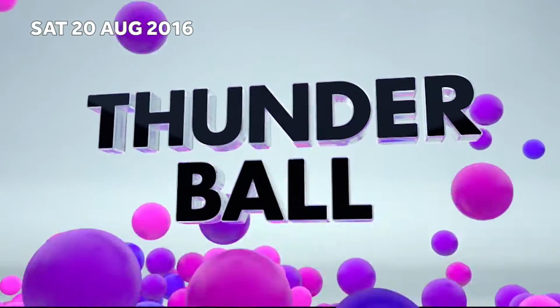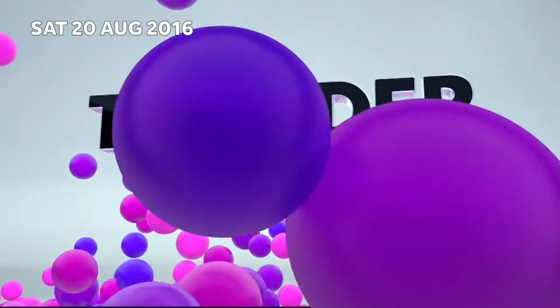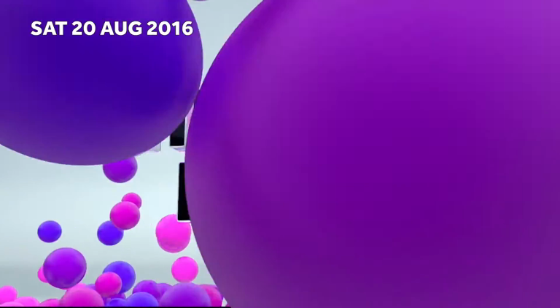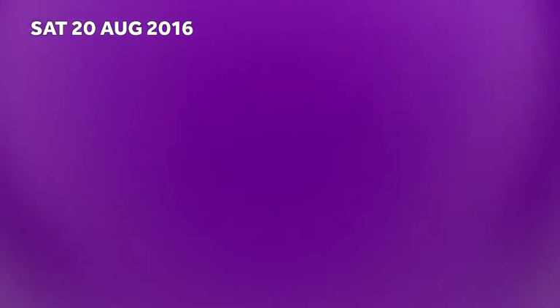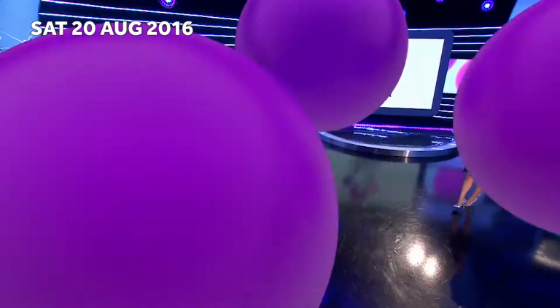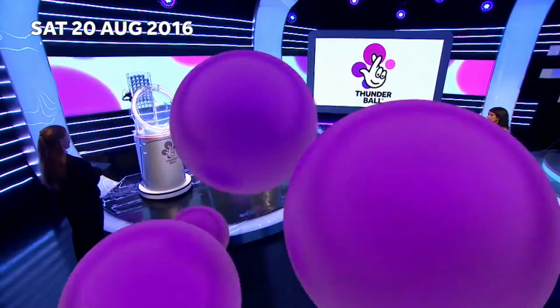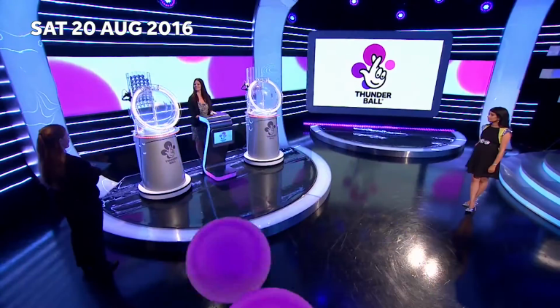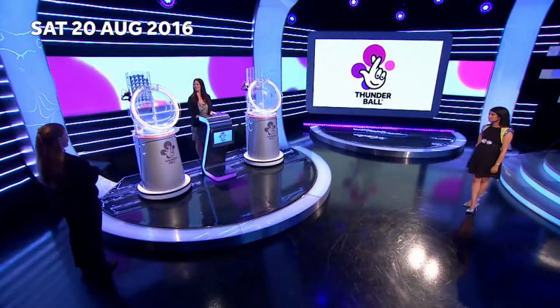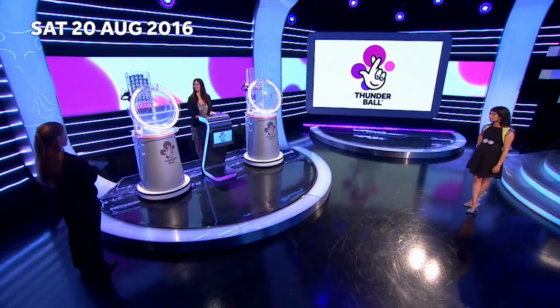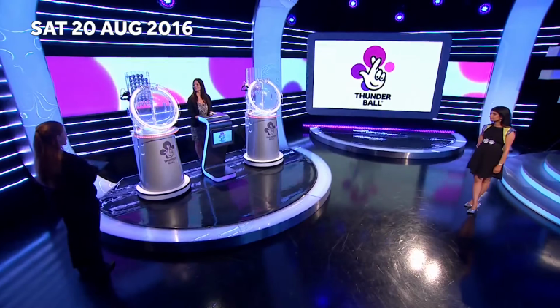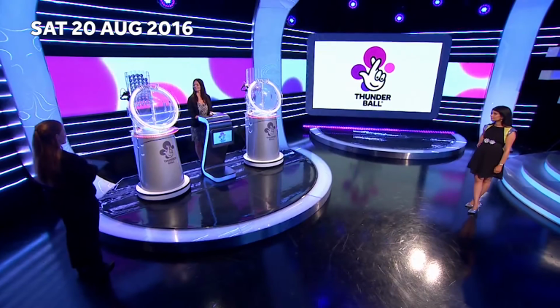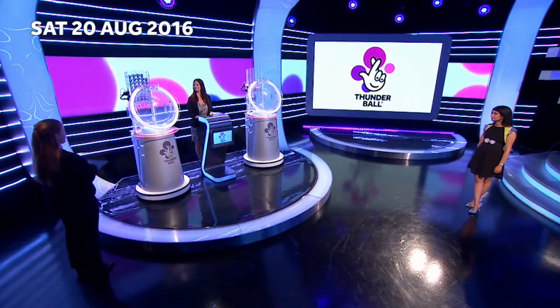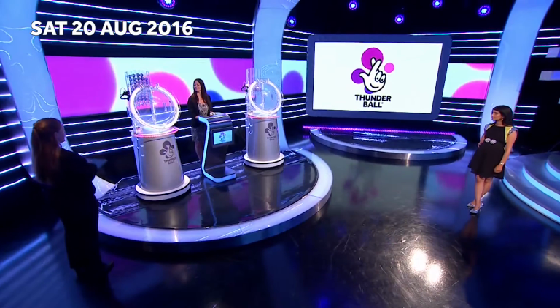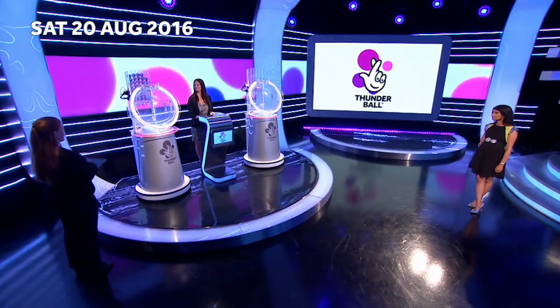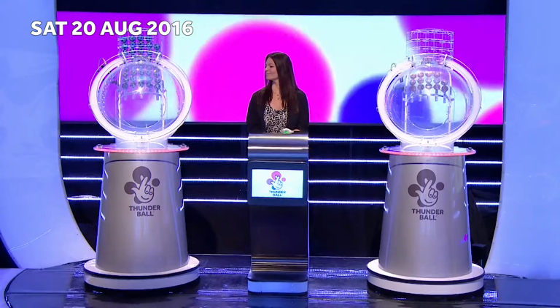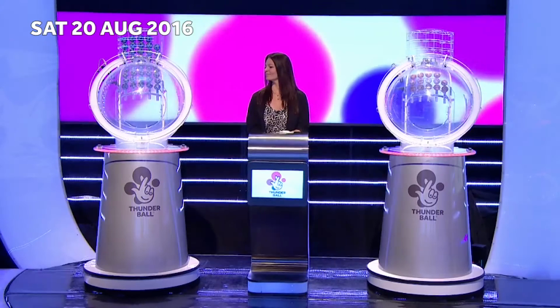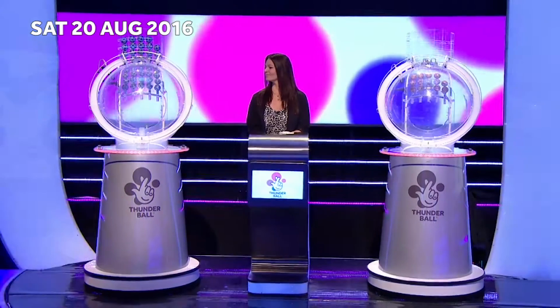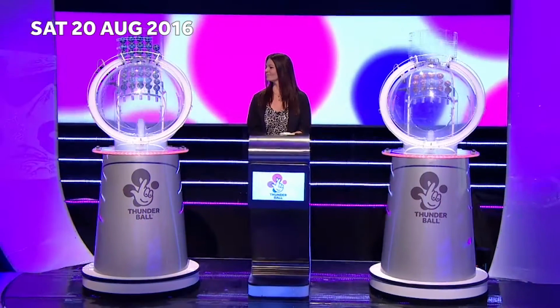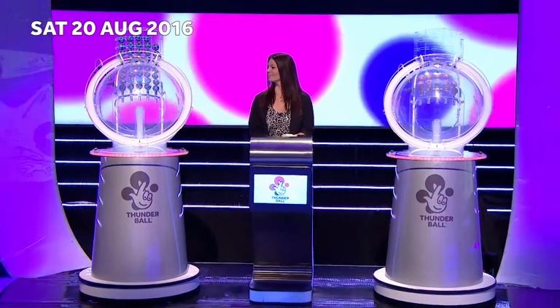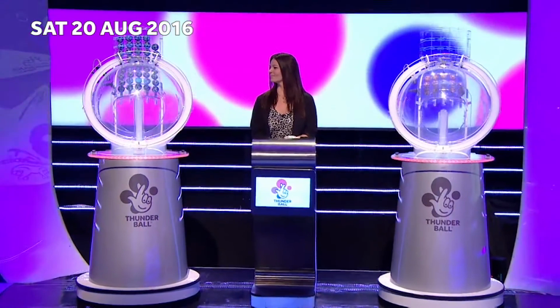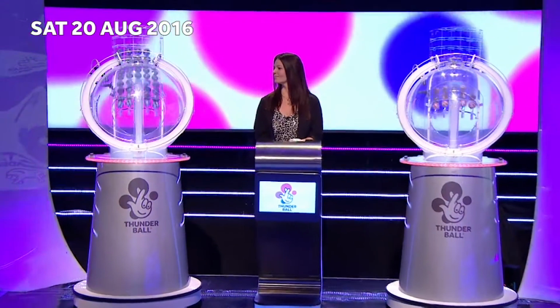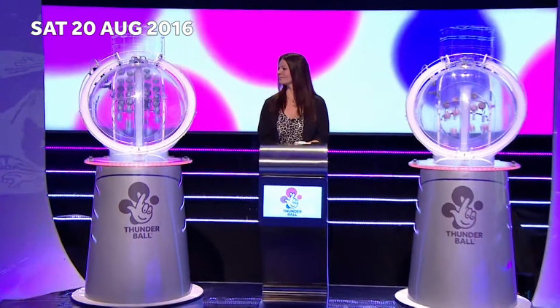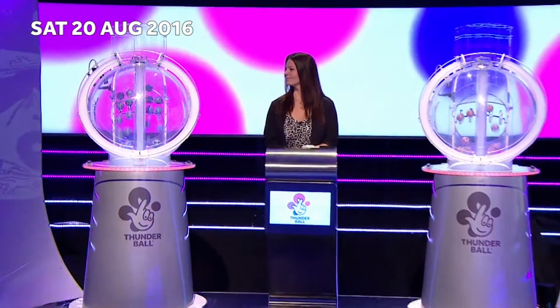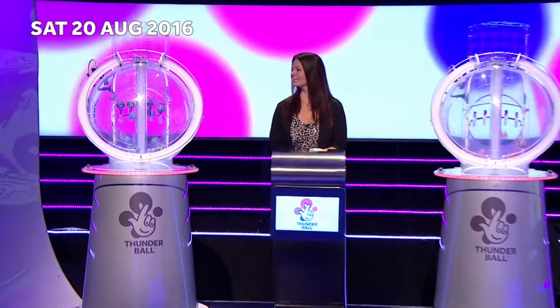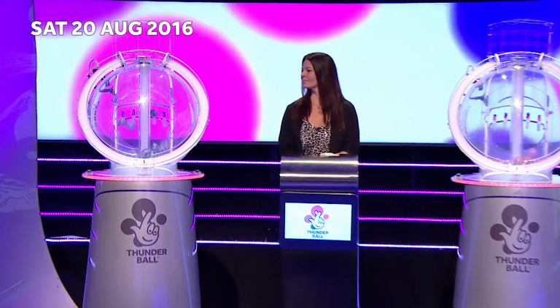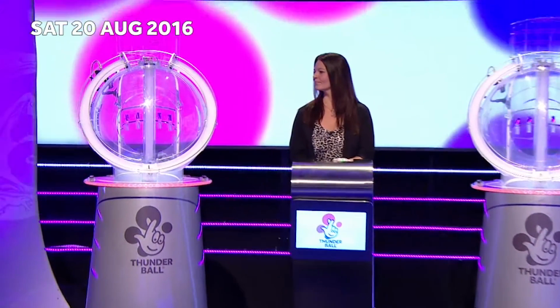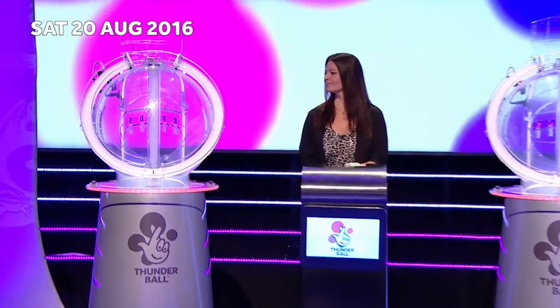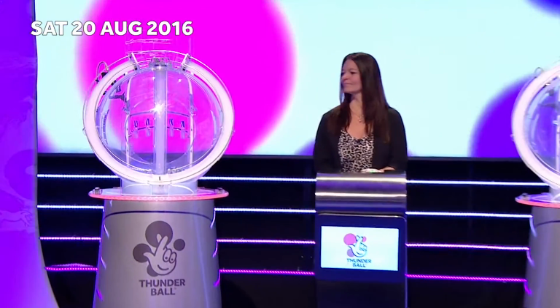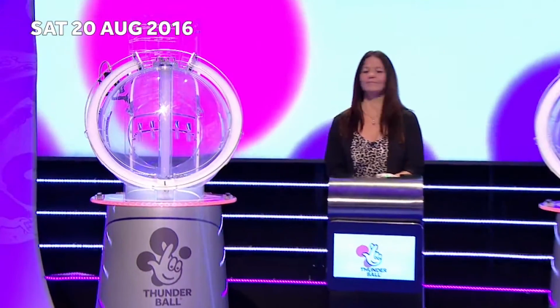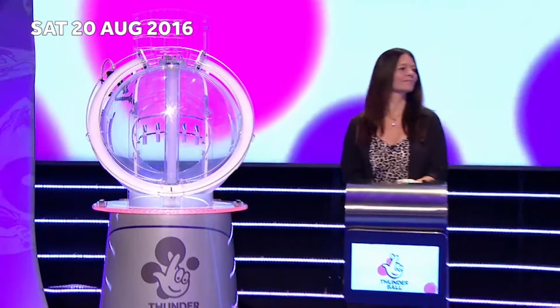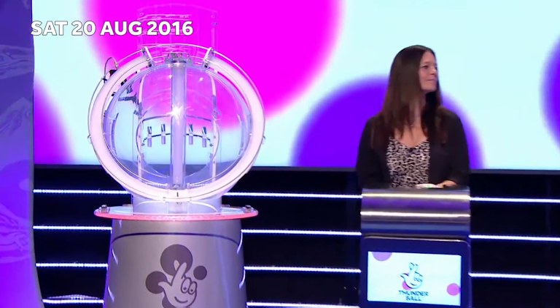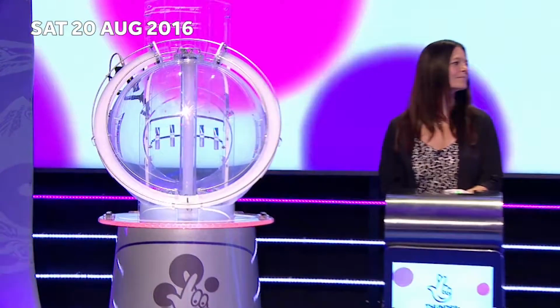Okay, then, start up both machines, please, Julie, if you would. Our drawmaster this Saturday night on BBC2 is Julie Hamilton.